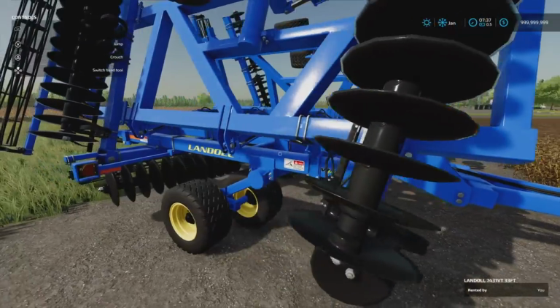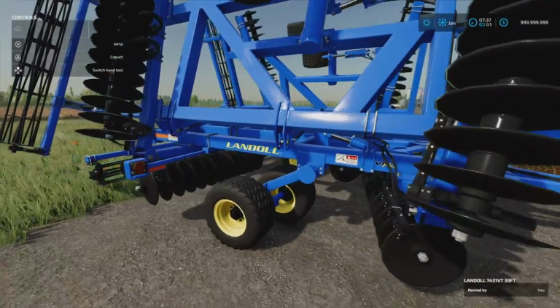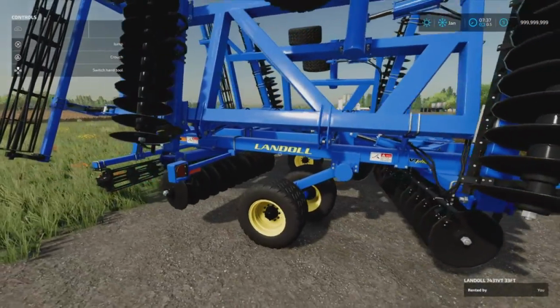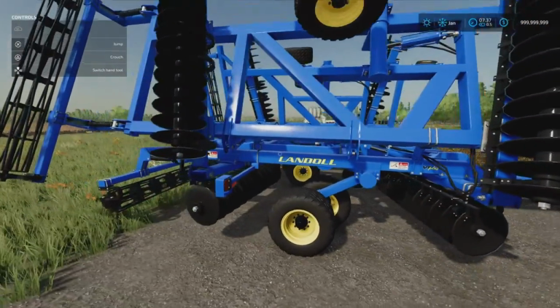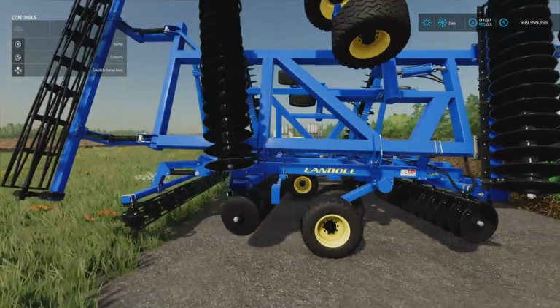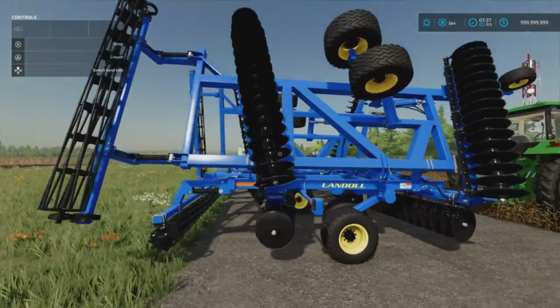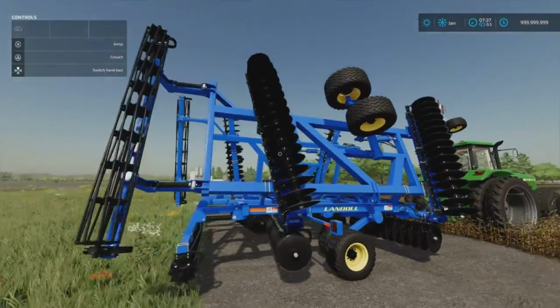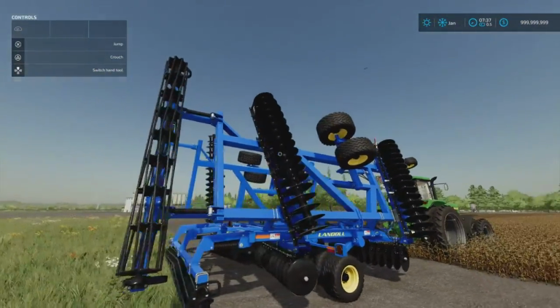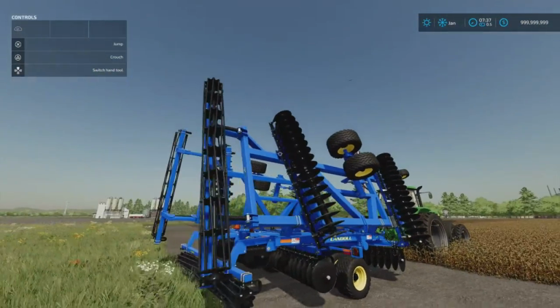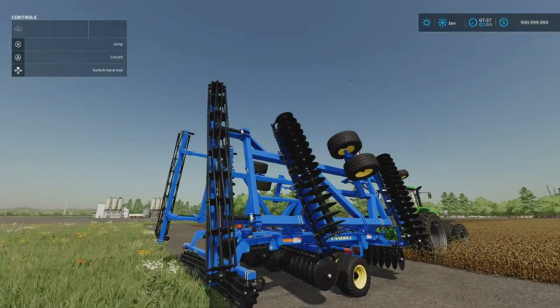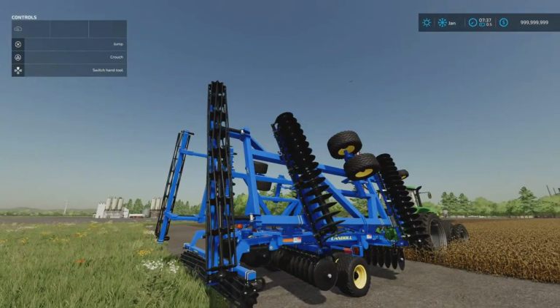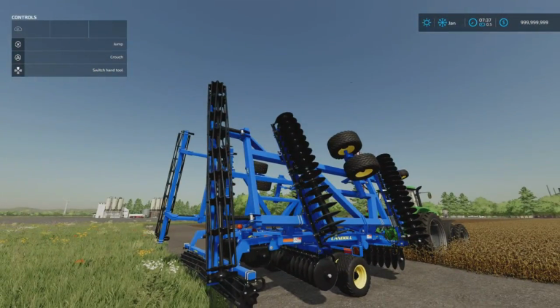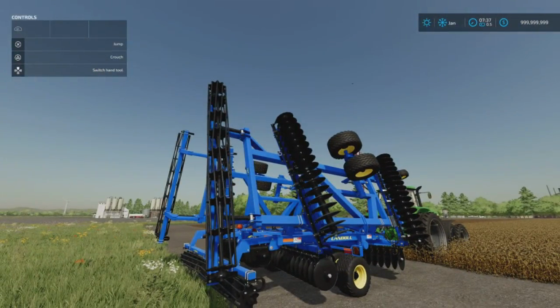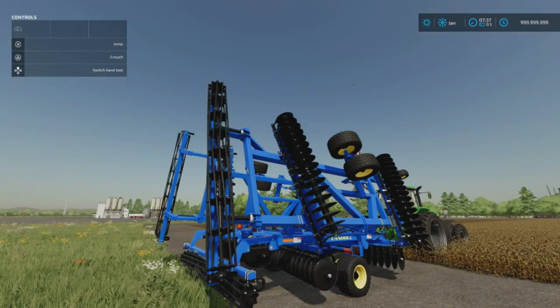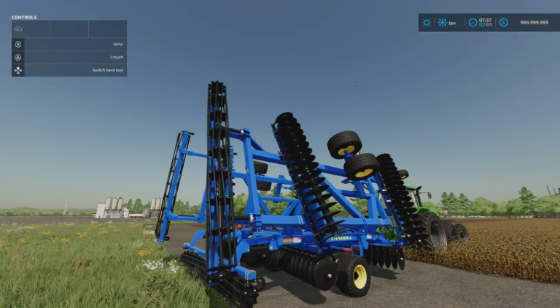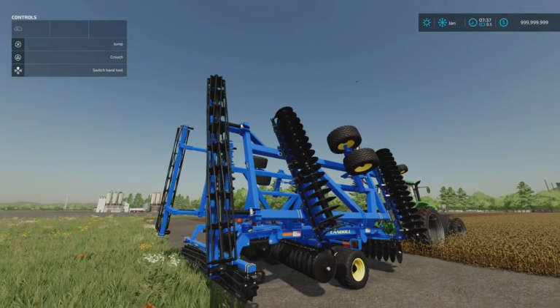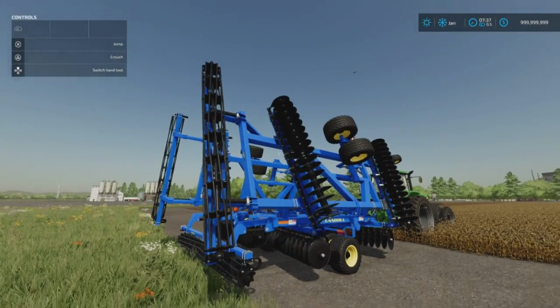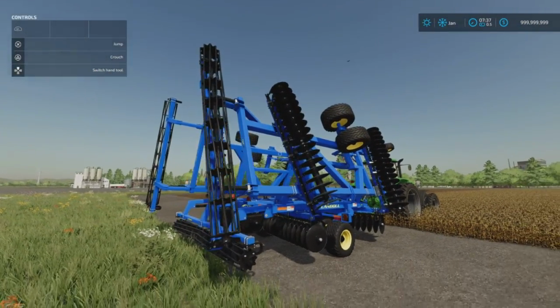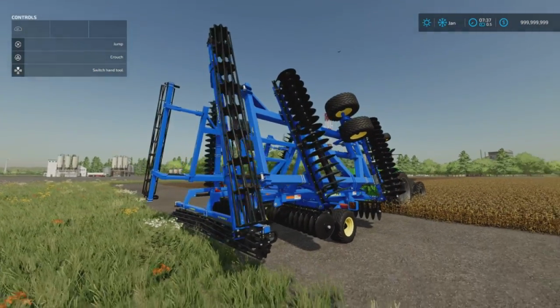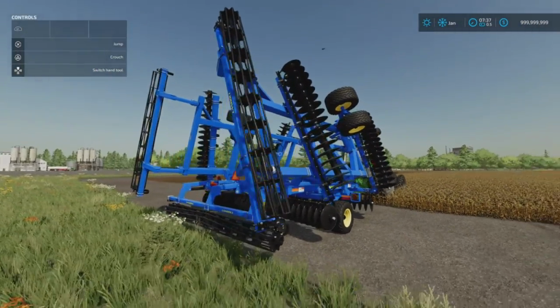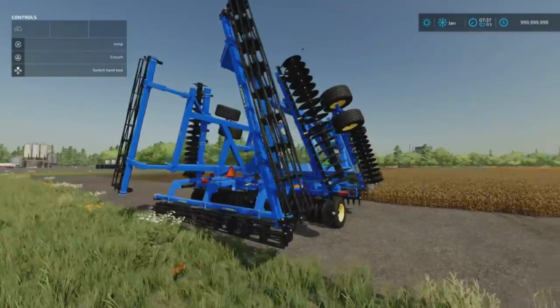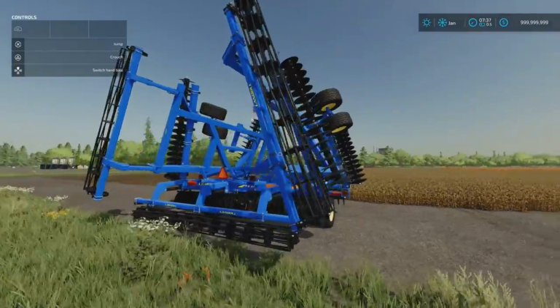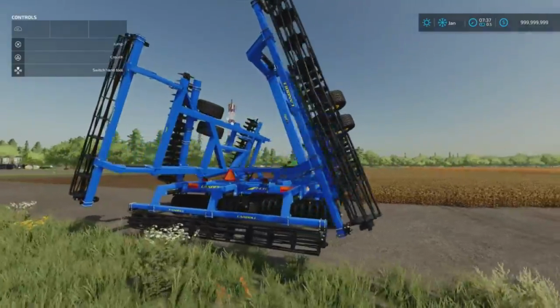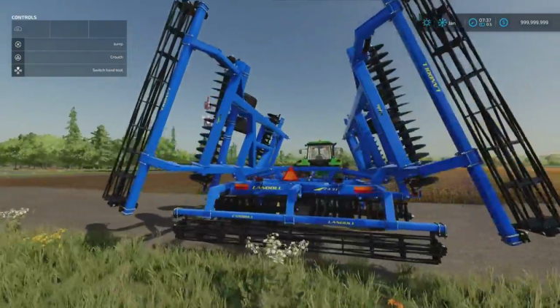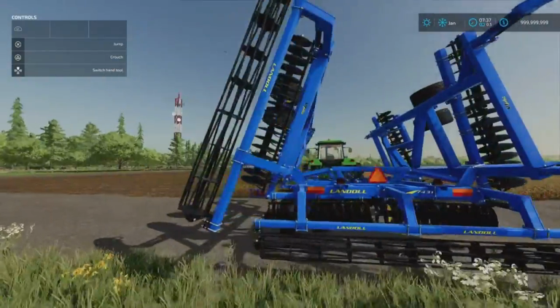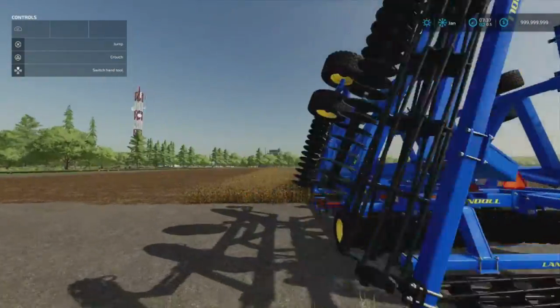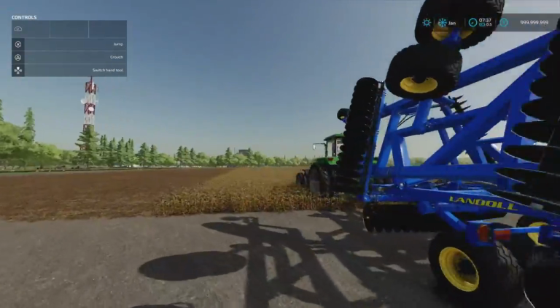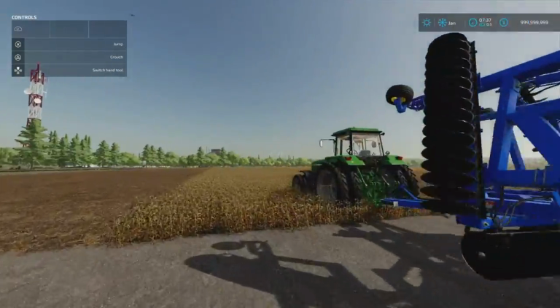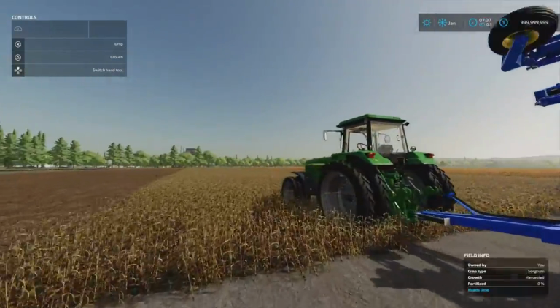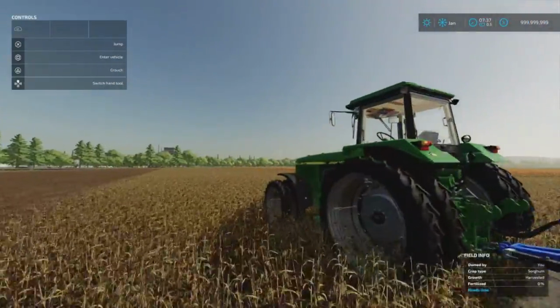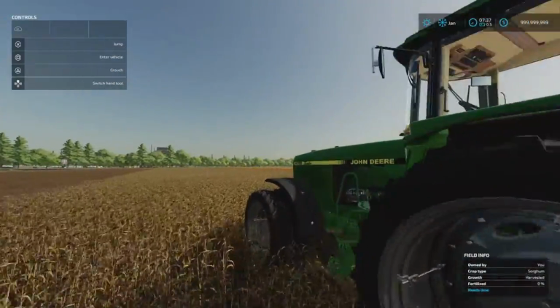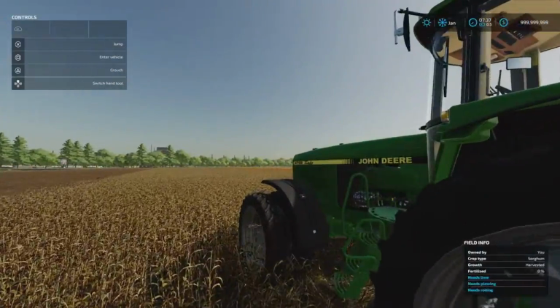It's a big bit of kit — requires 300 horsepower to pull. That's where you're going to find it, under disc arrows.